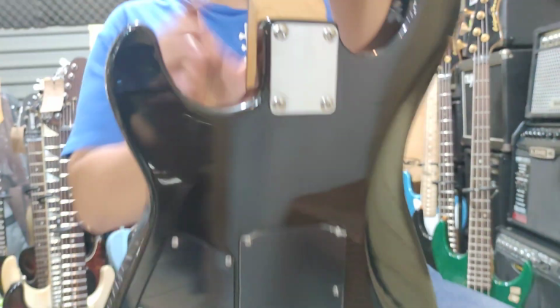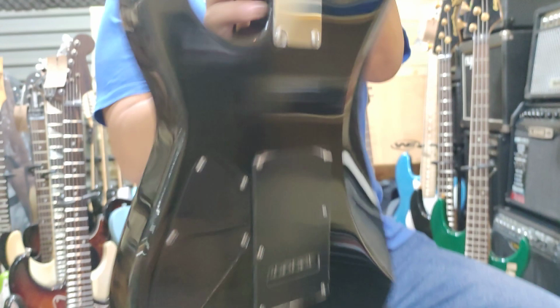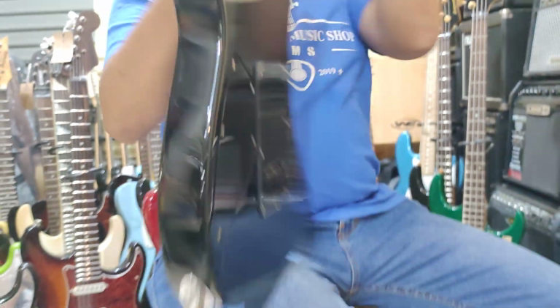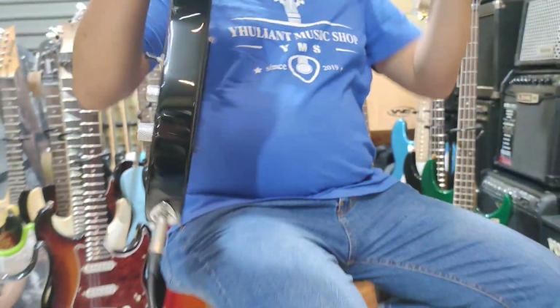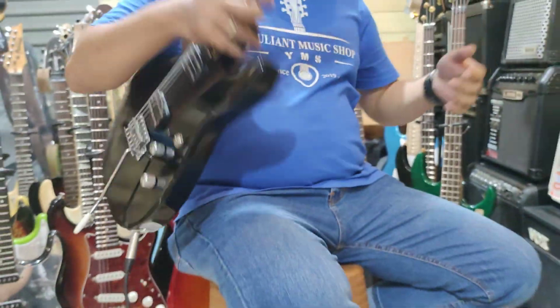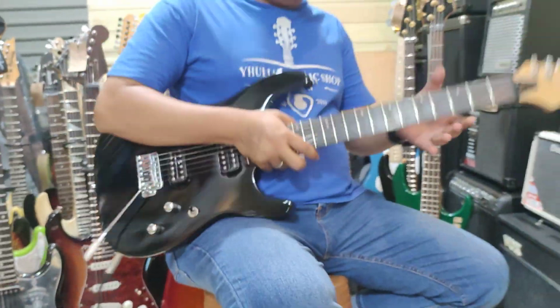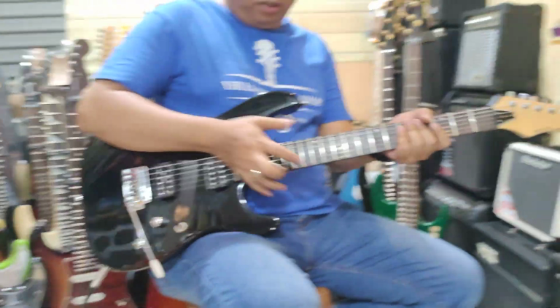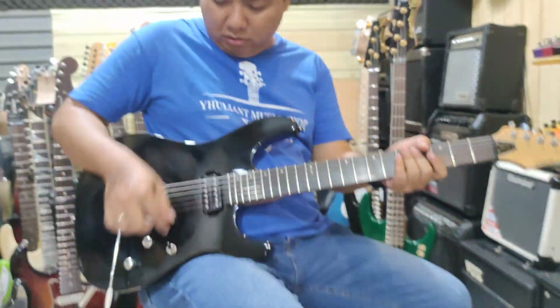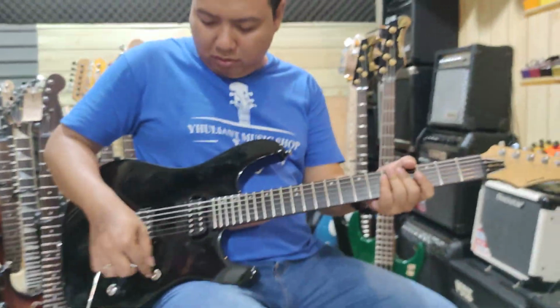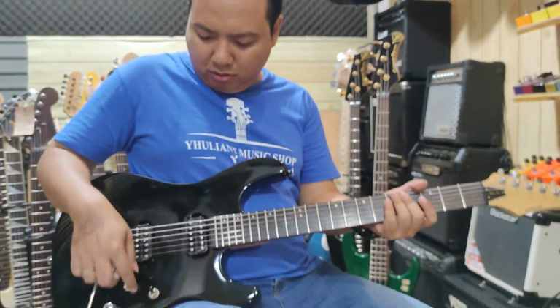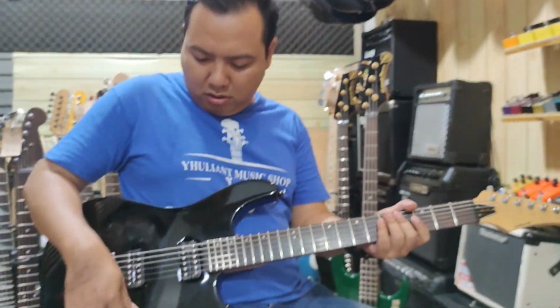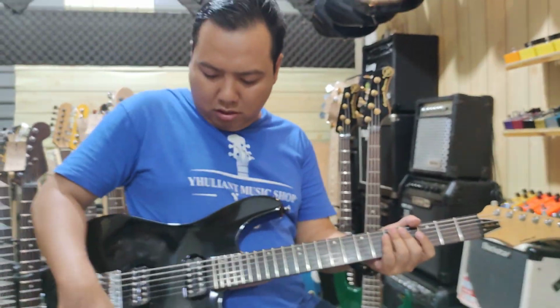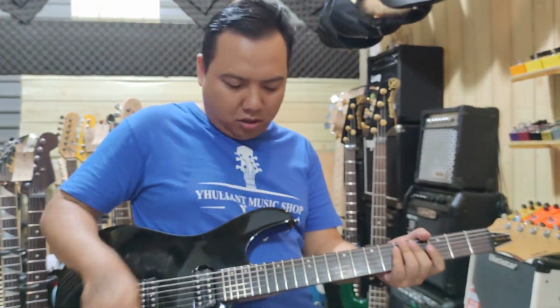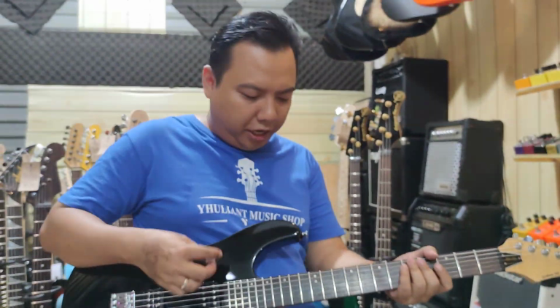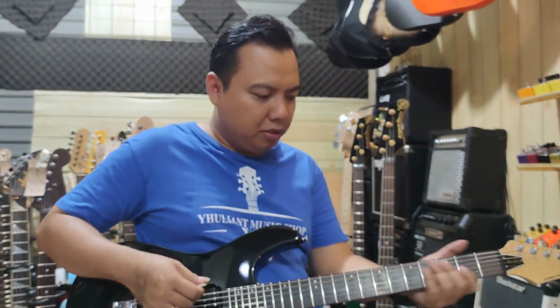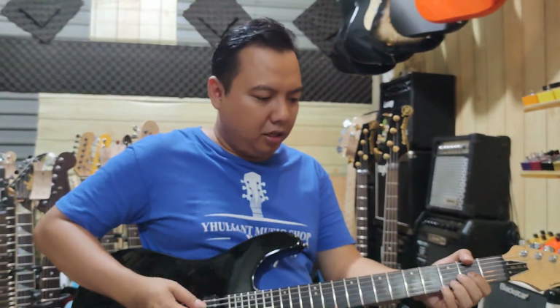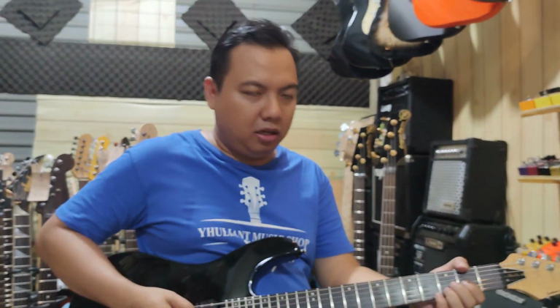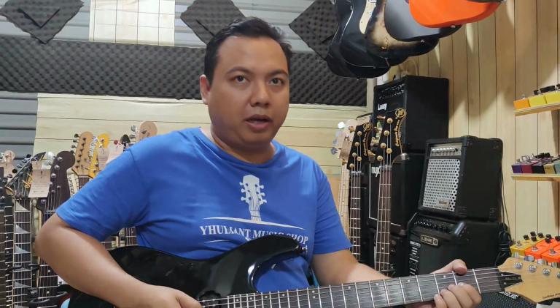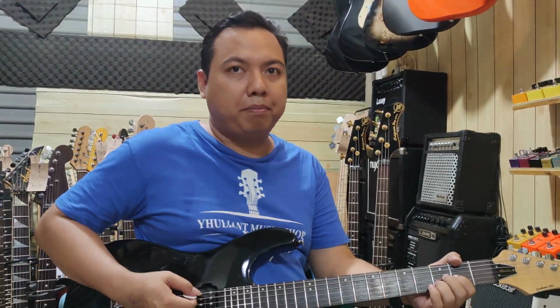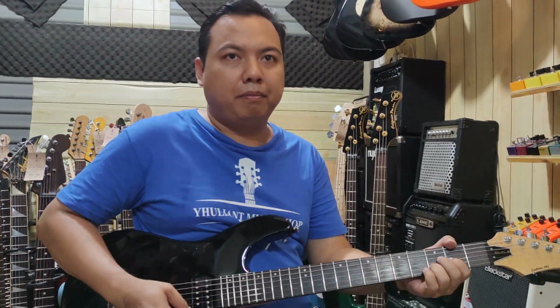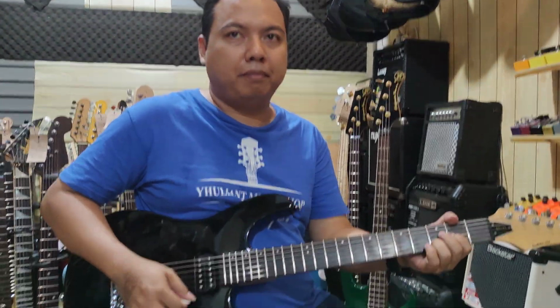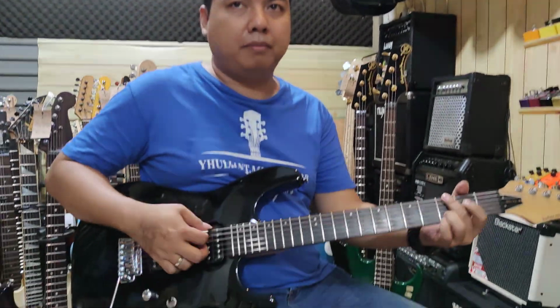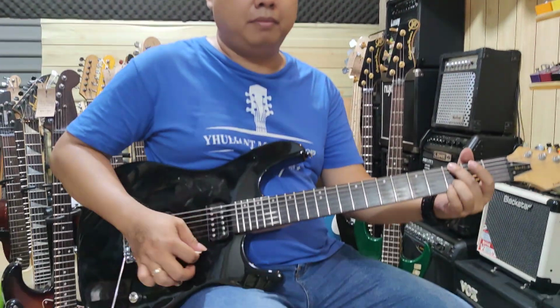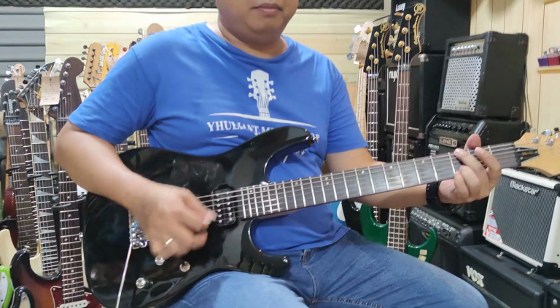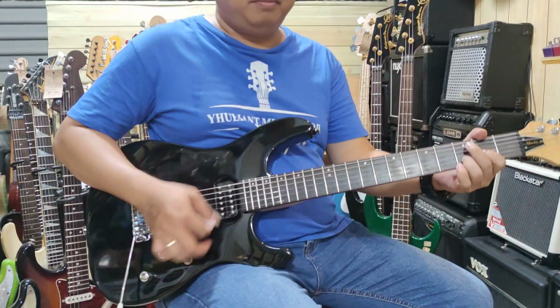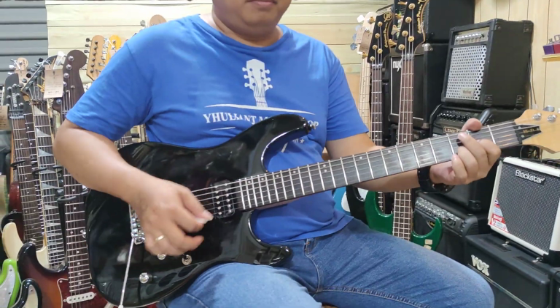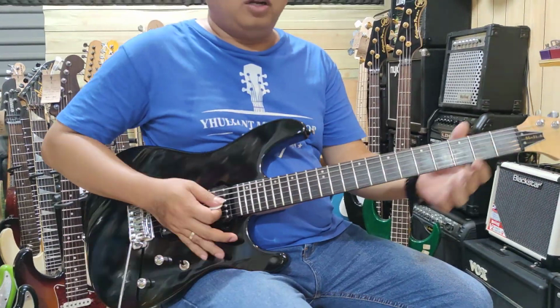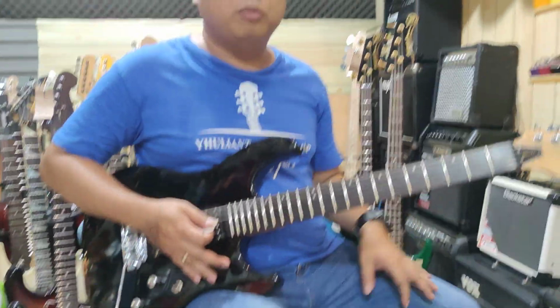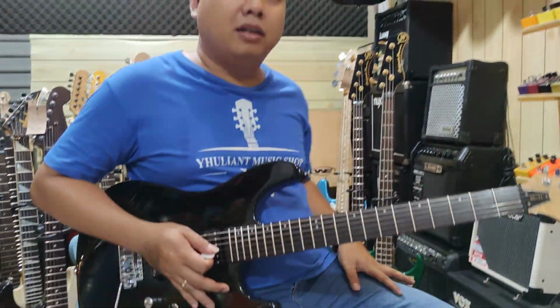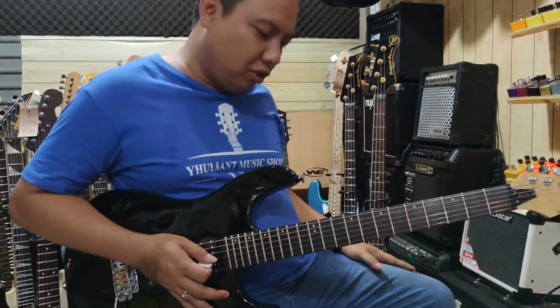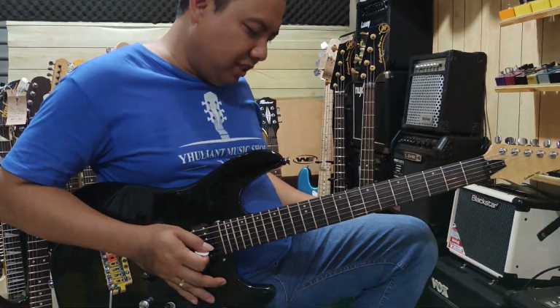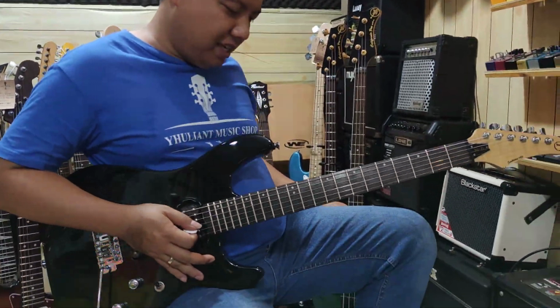Okay, jadi kita cobain neck-nya seperti ini, neck backup. Langsung pakai distortion saja ya.